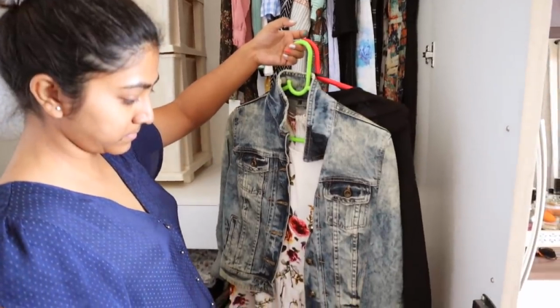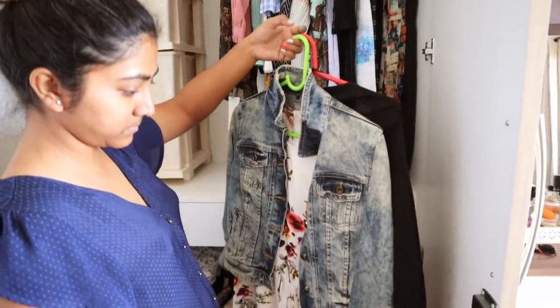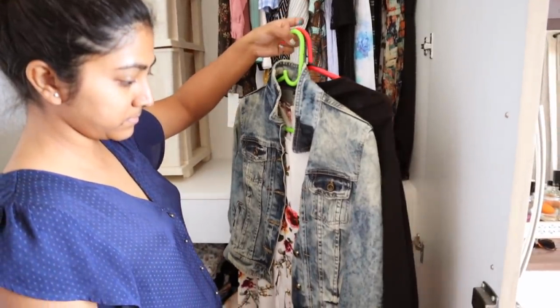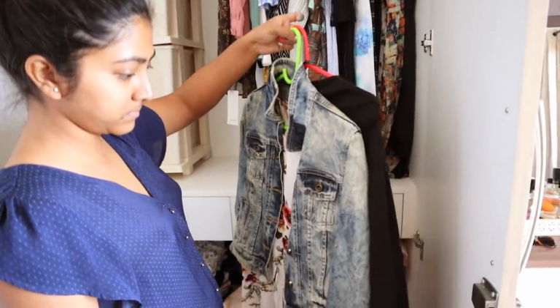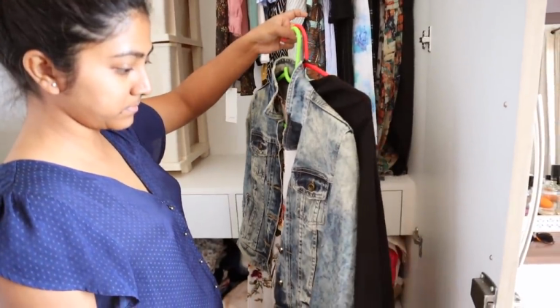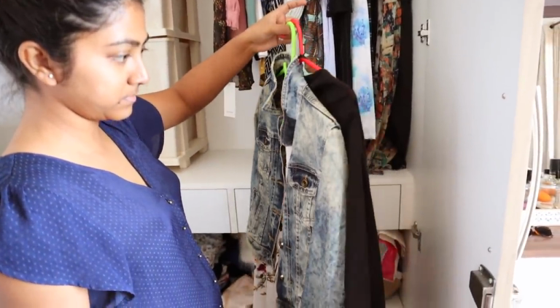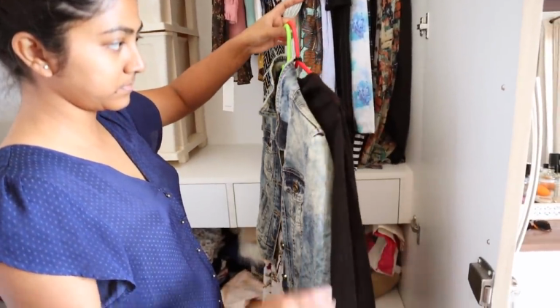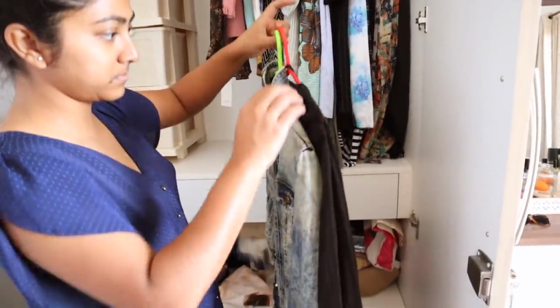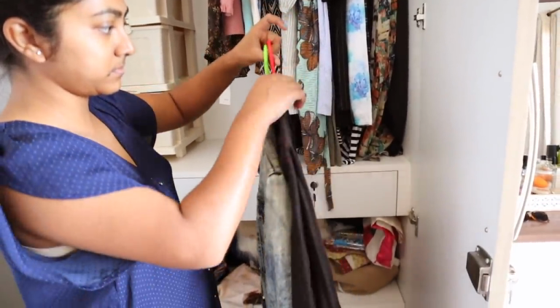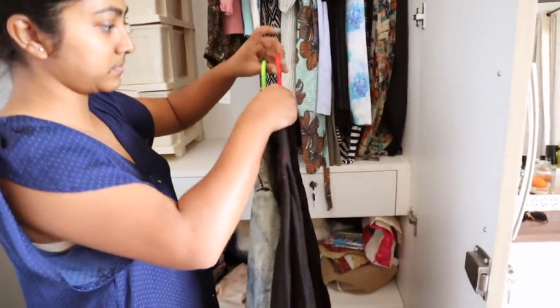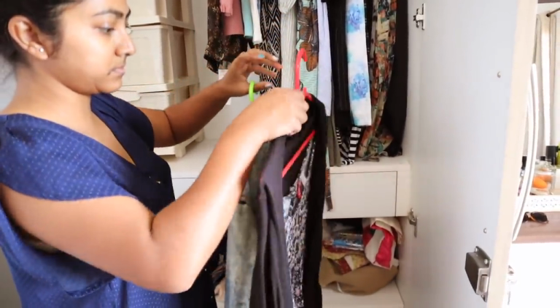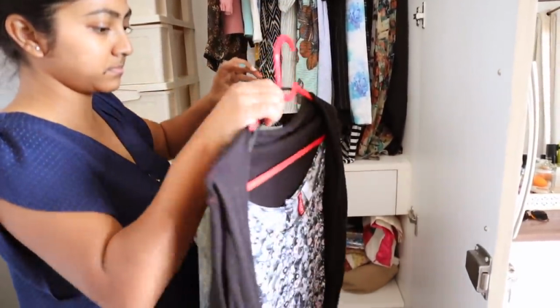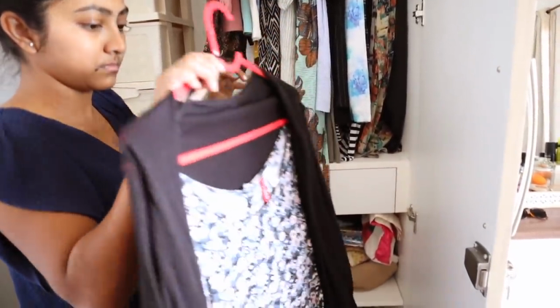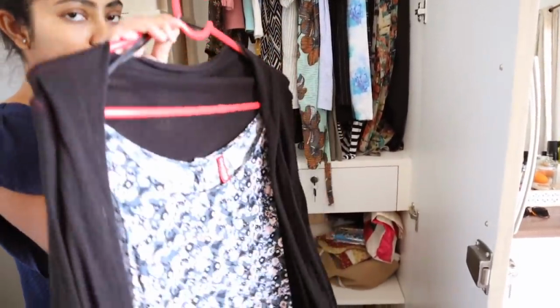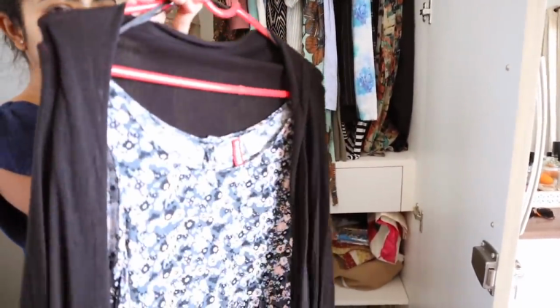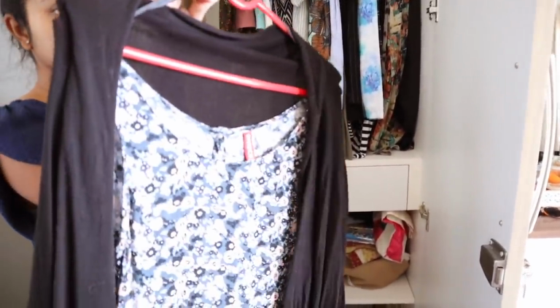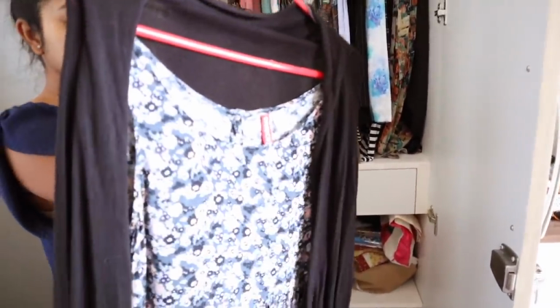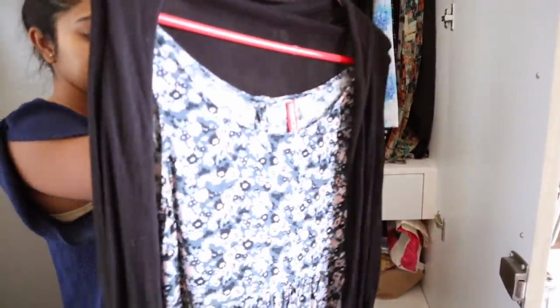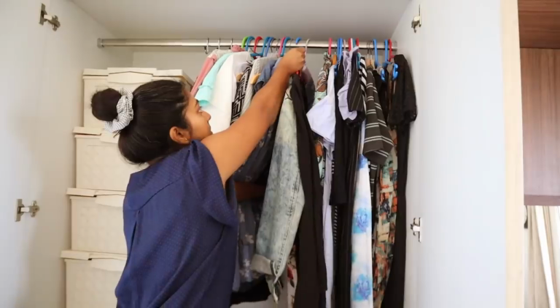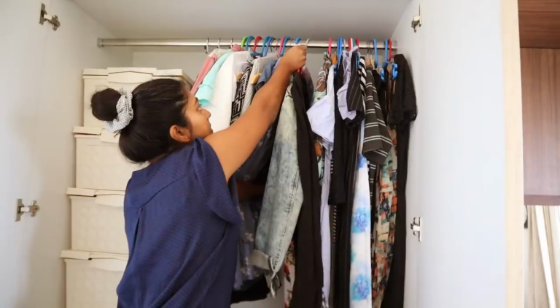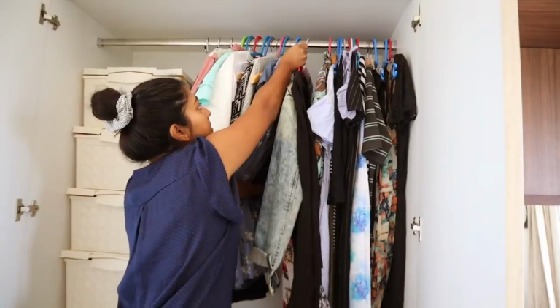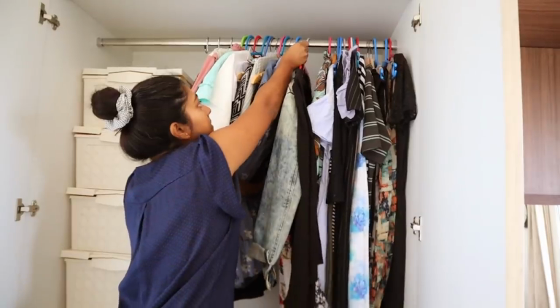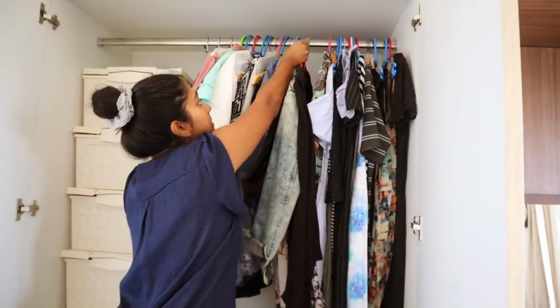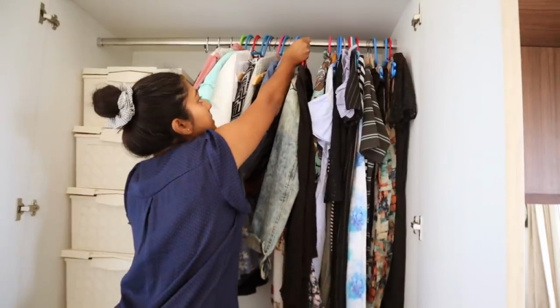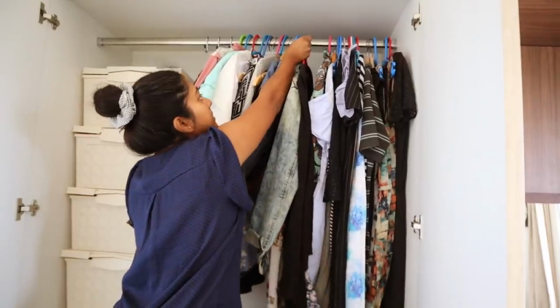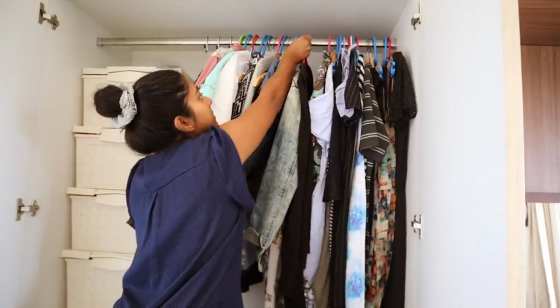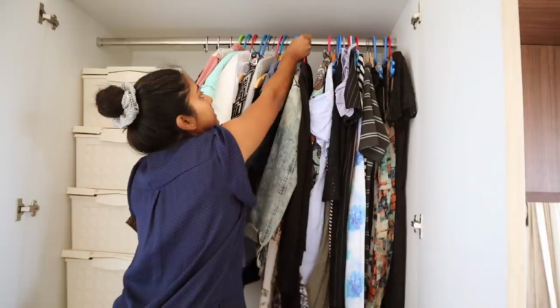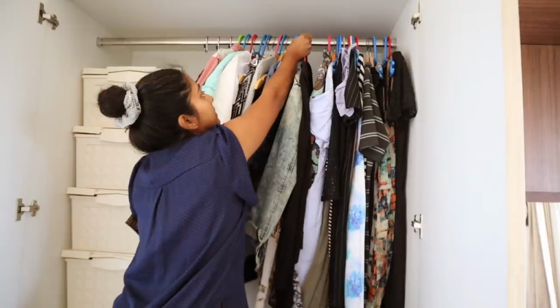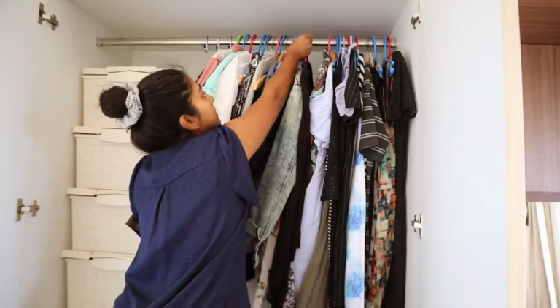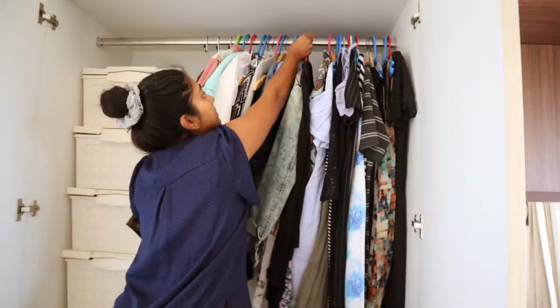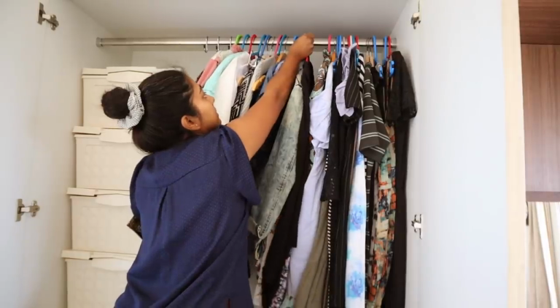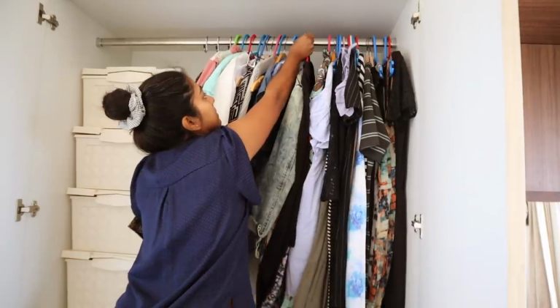Bangalore is never really cold. However, I have kept a jacket and a cardigan for one of those days.